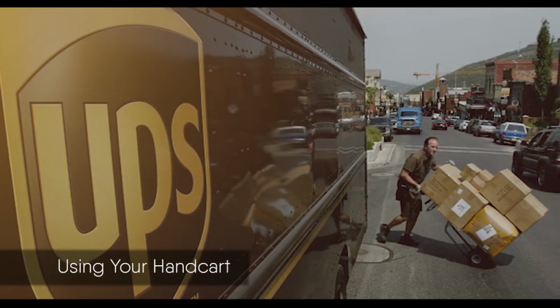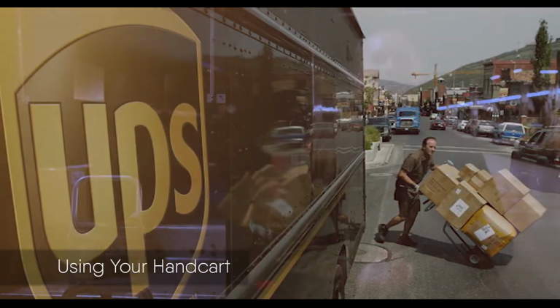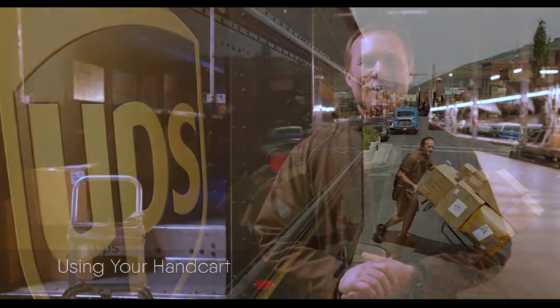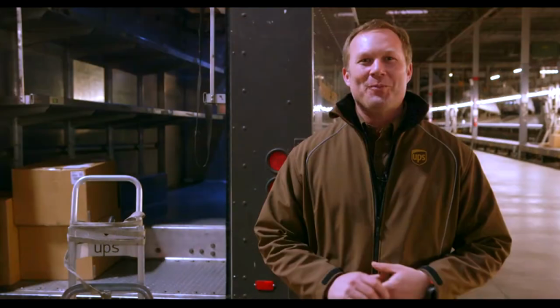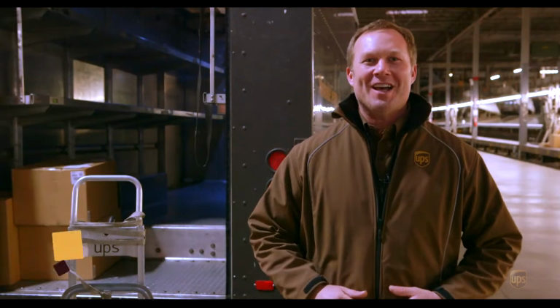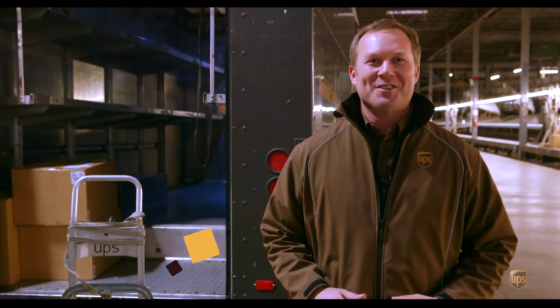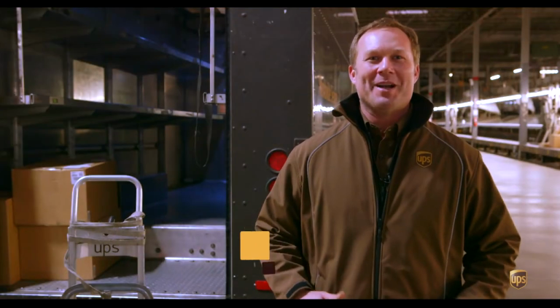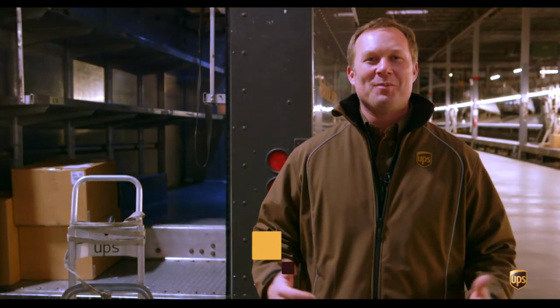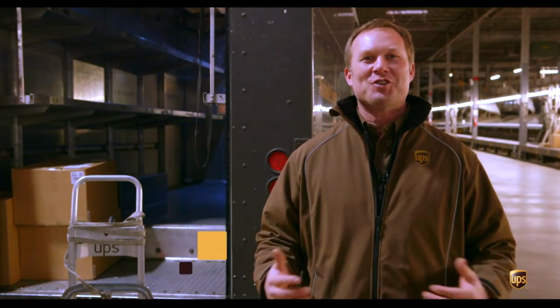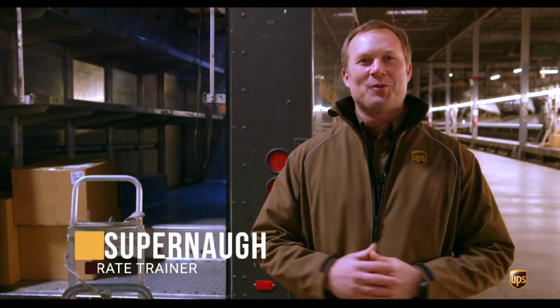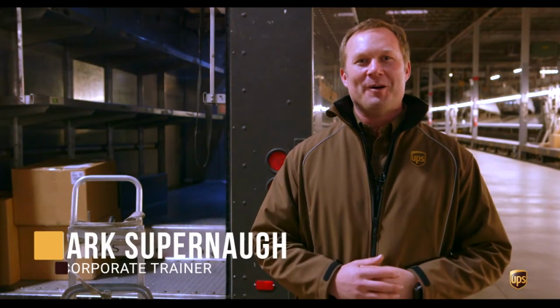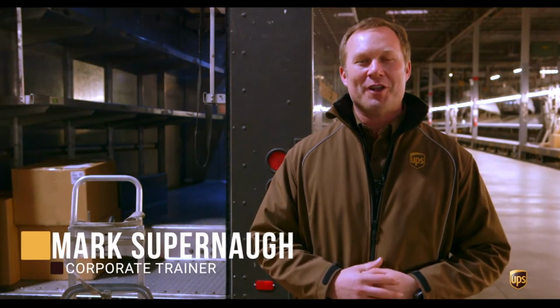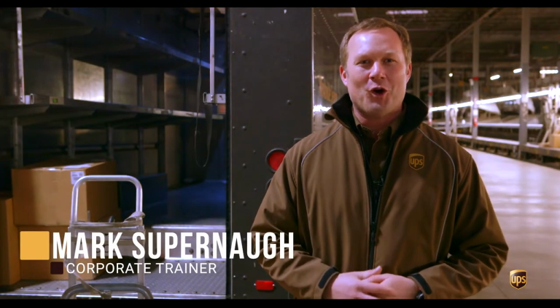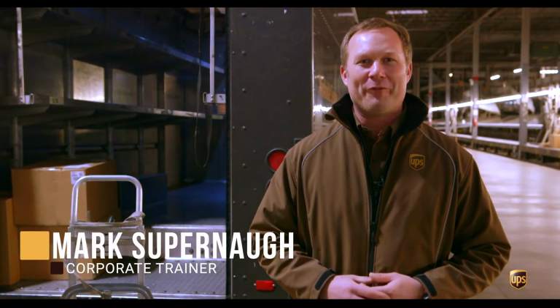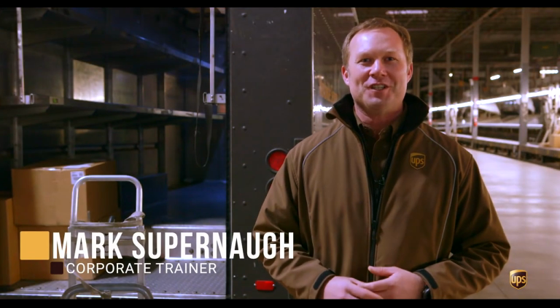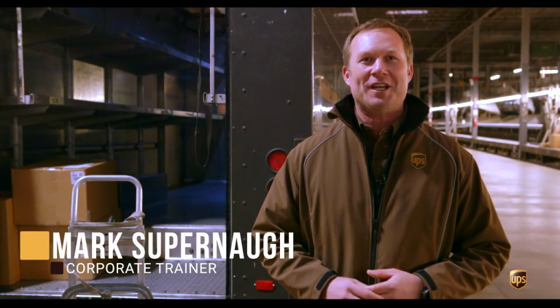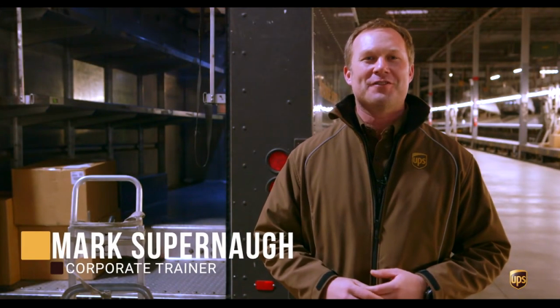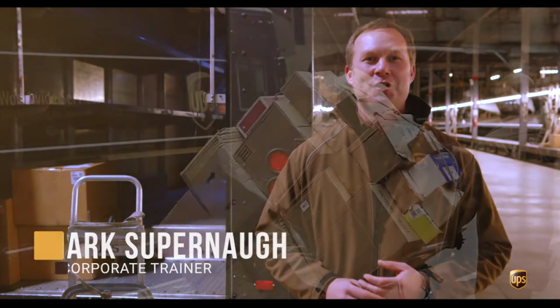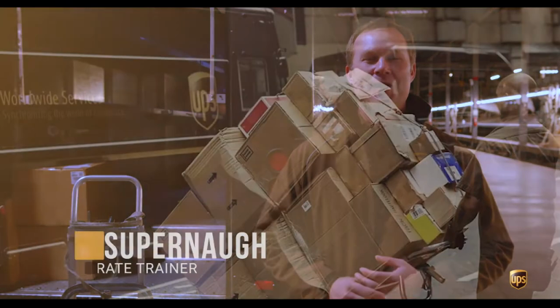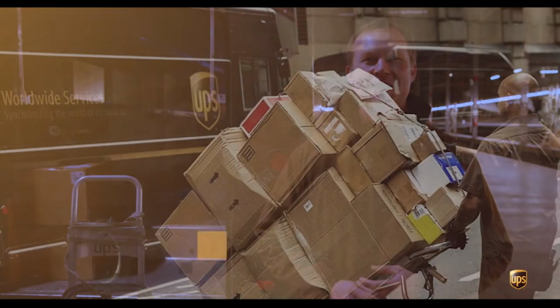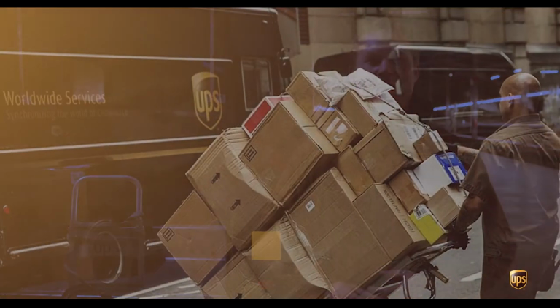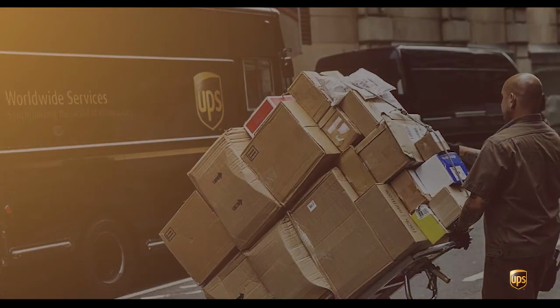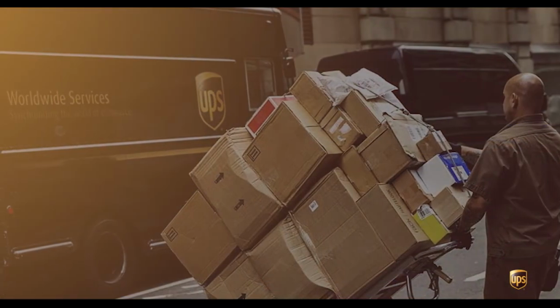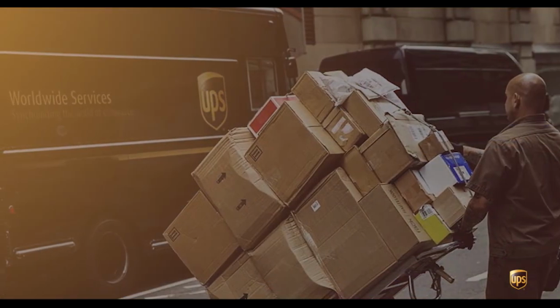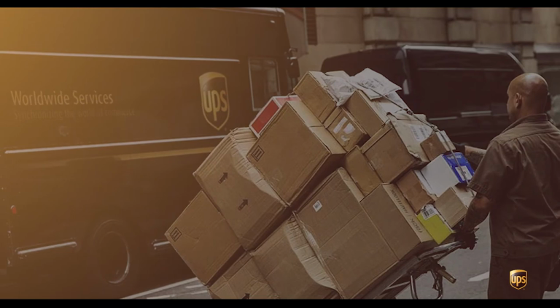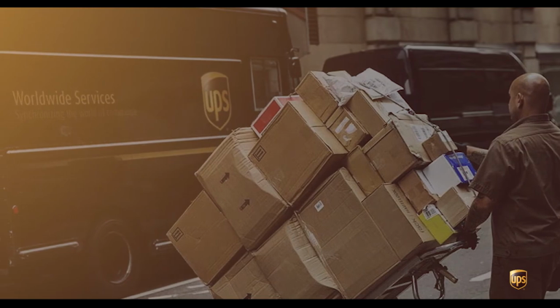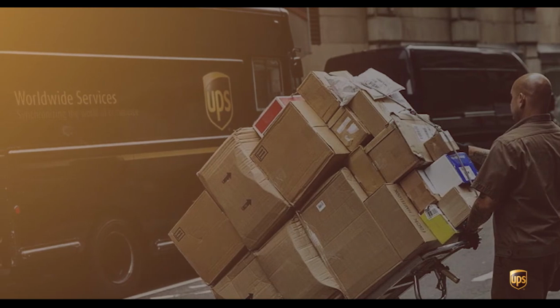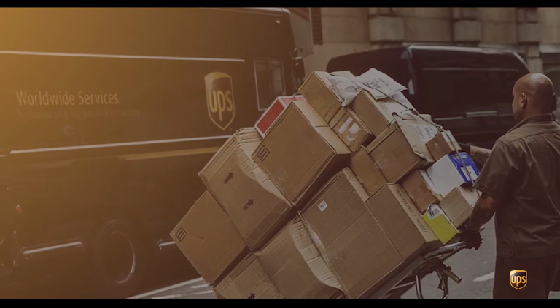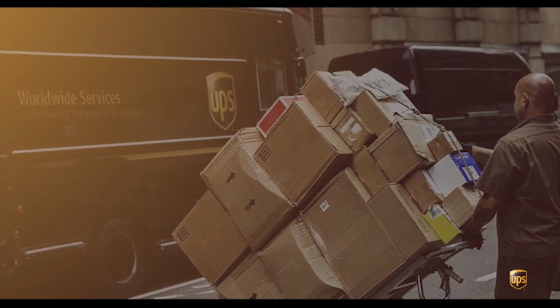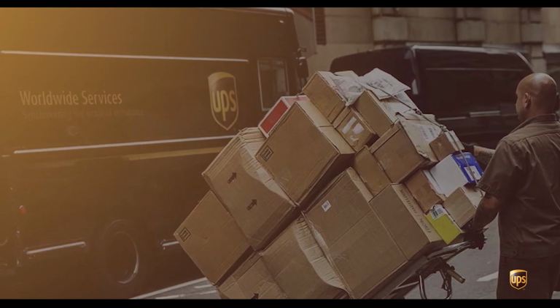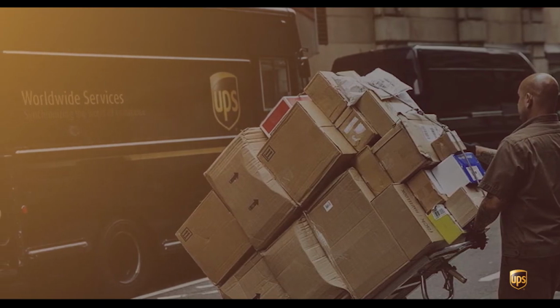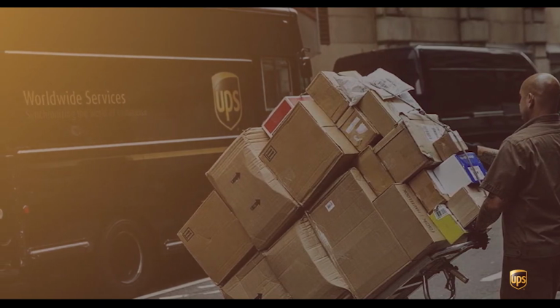Good morning, UPSers. My name is Mark Supernall. I'm one of the corporate facilitators for UPS. Today, I'd like to talk to you about using the handcart.